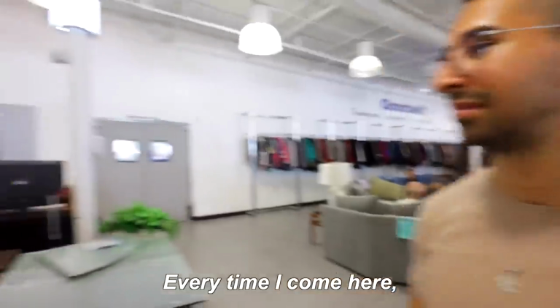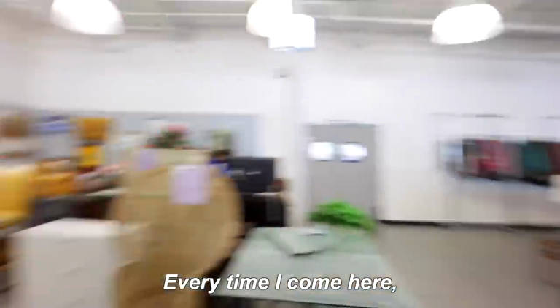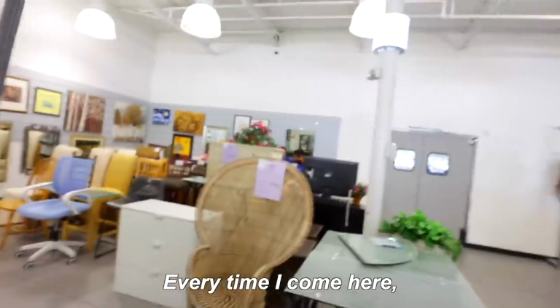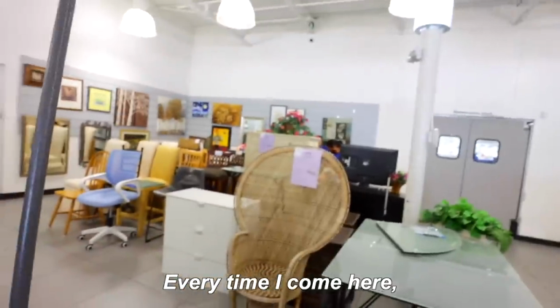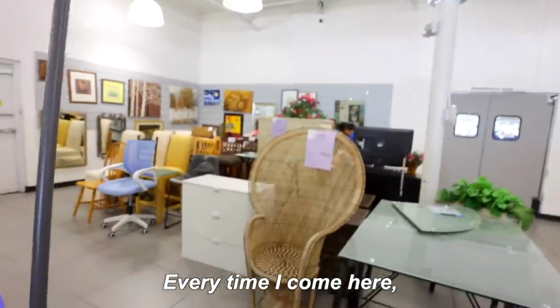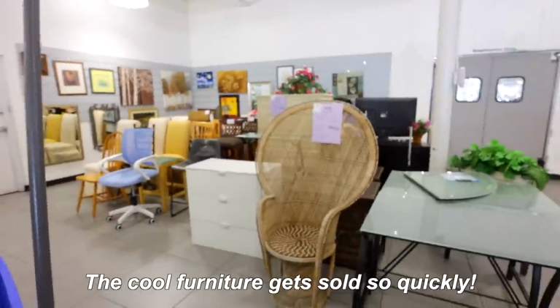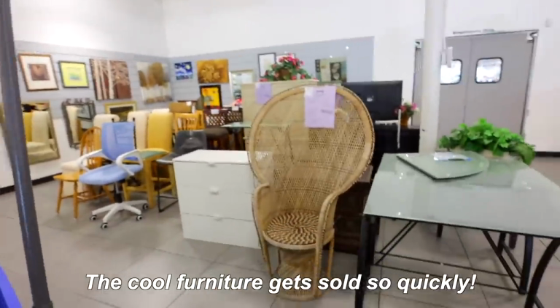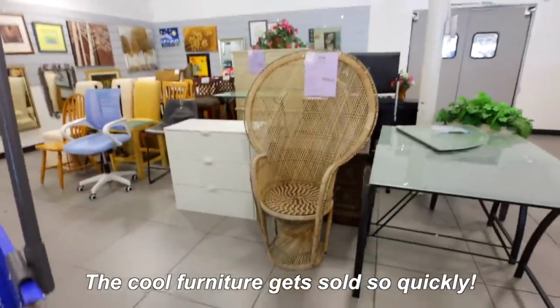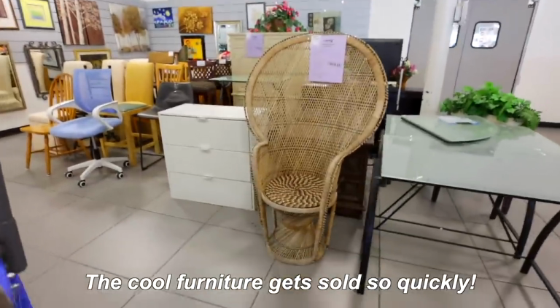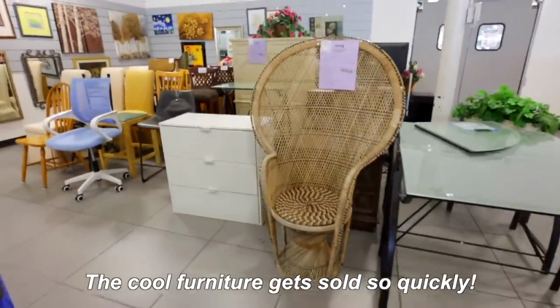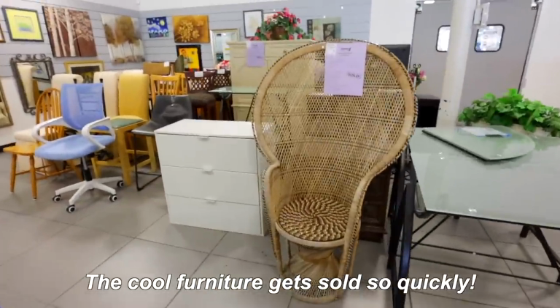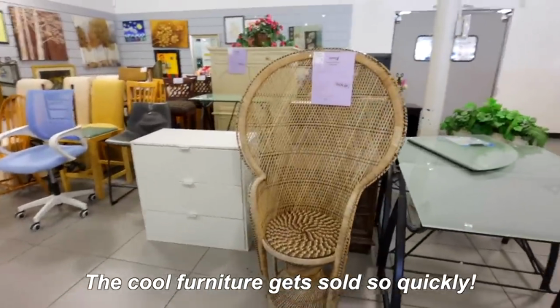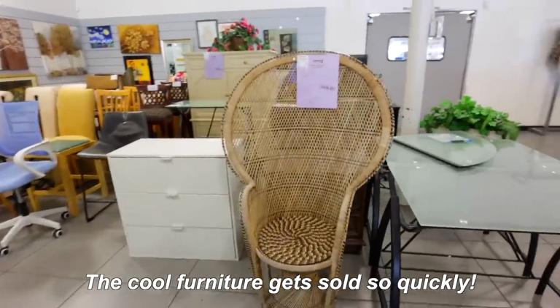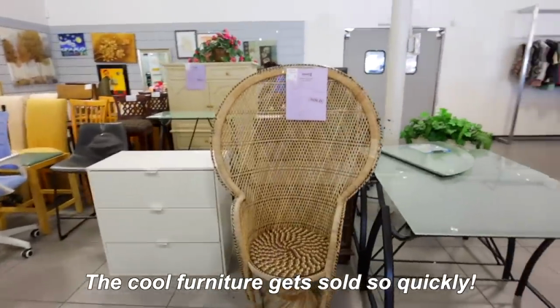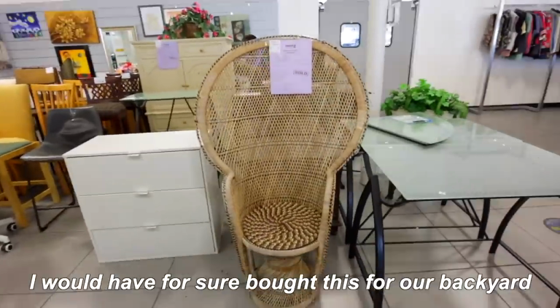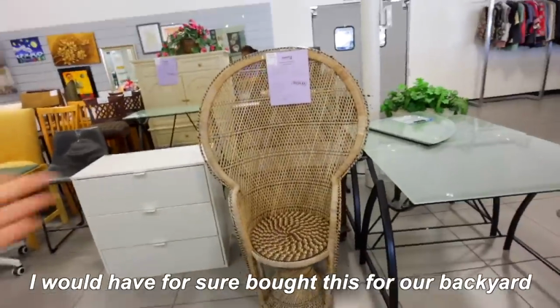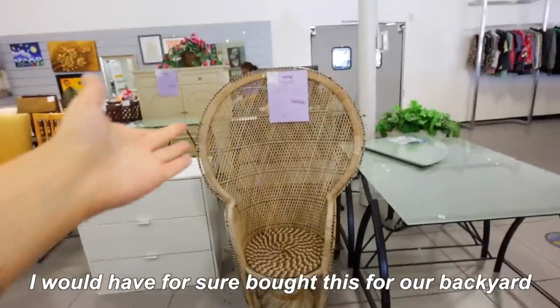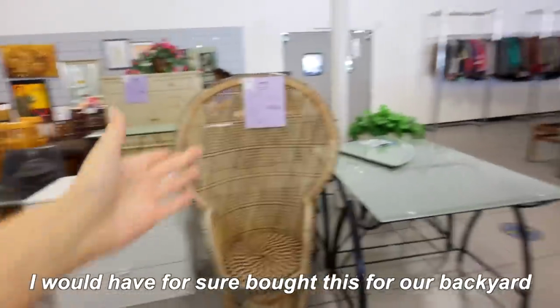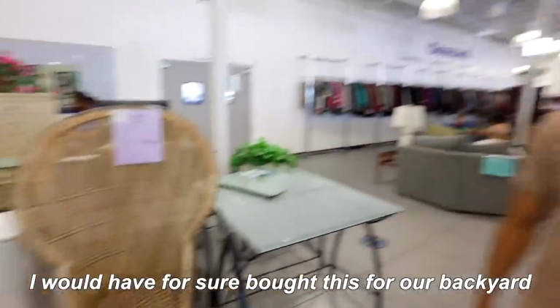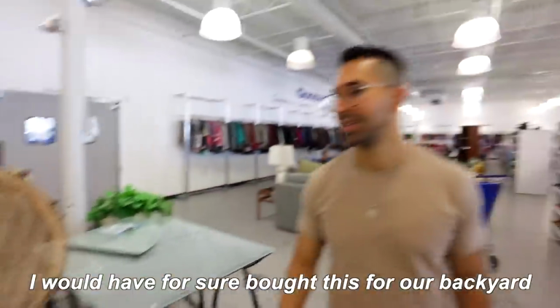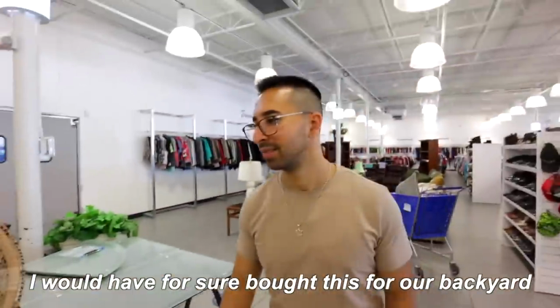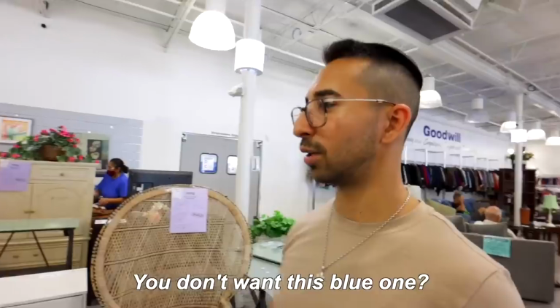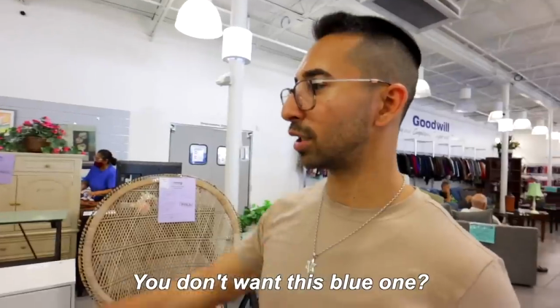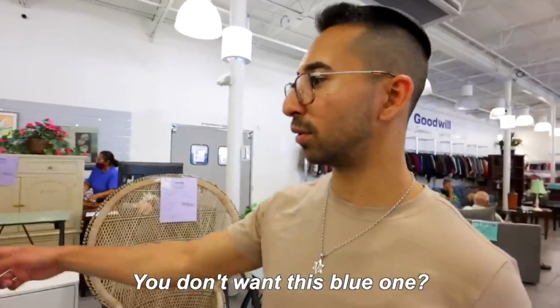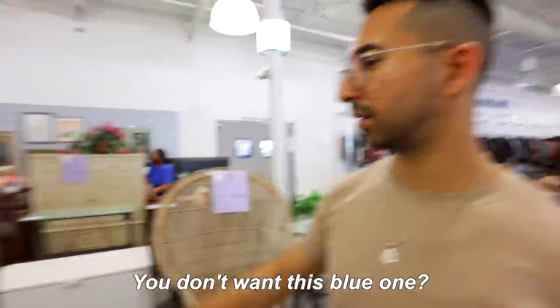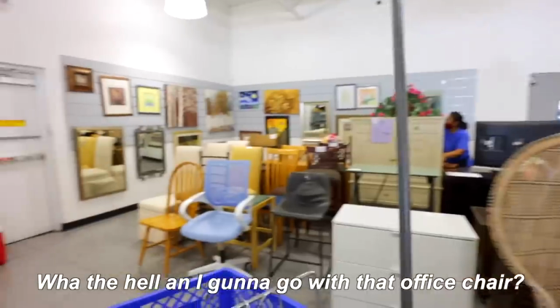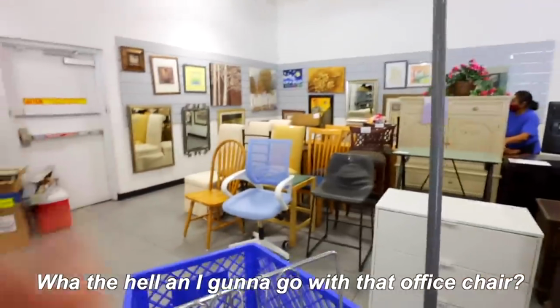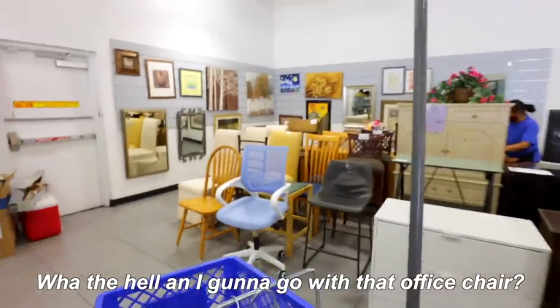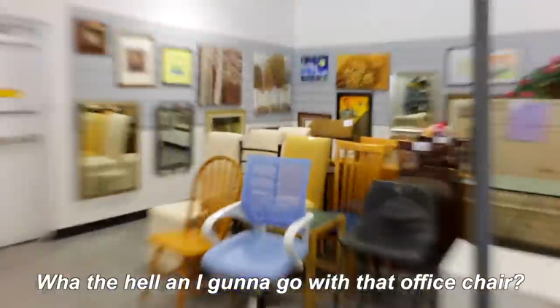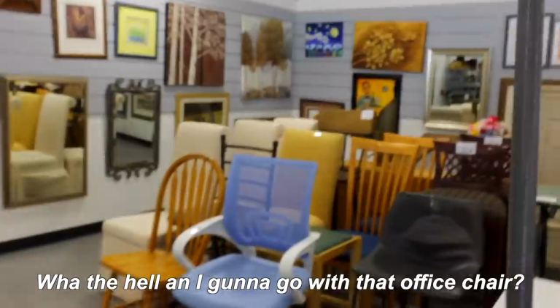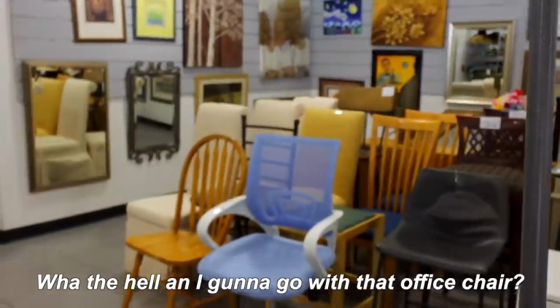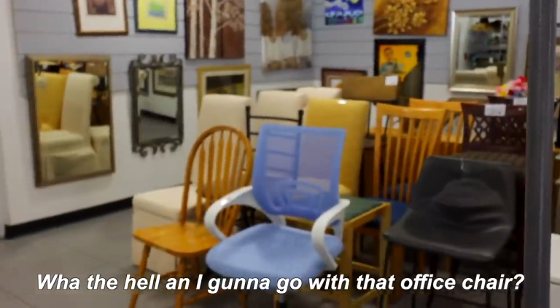Every time I come here the cool furniture gets sold so quickly — I would have for sure bought this for our backyard. You want this blue one? What the hell am I going to do with that office chair?